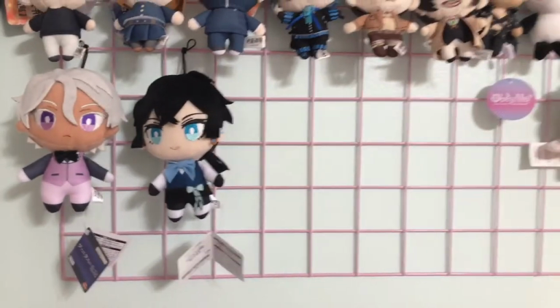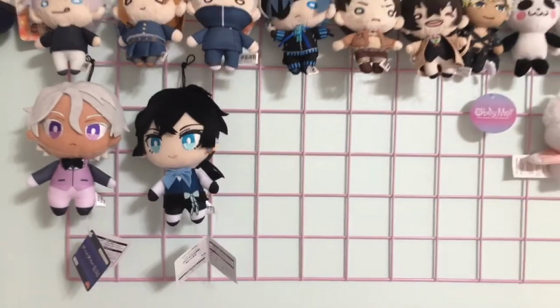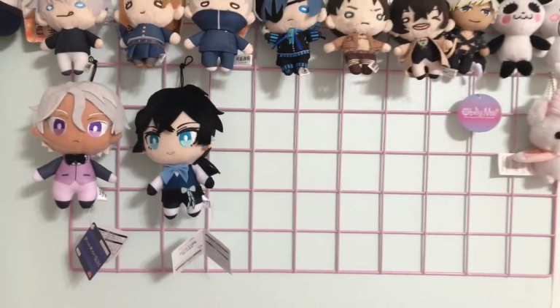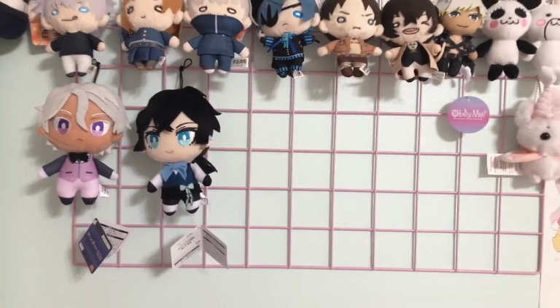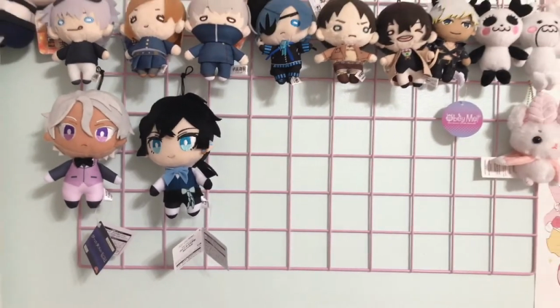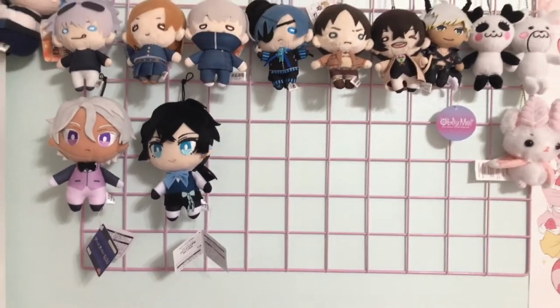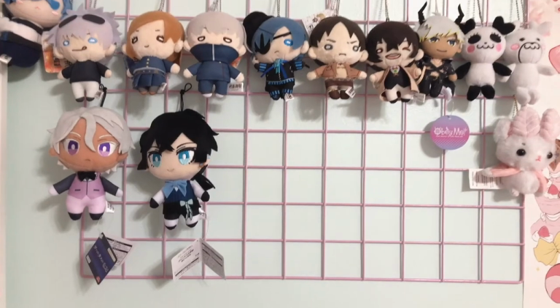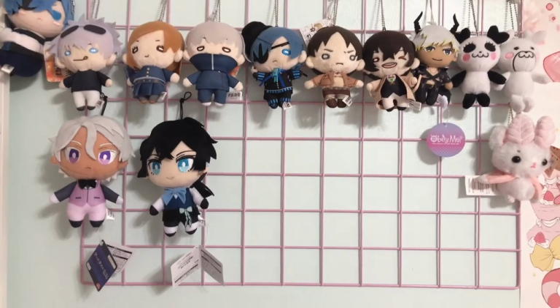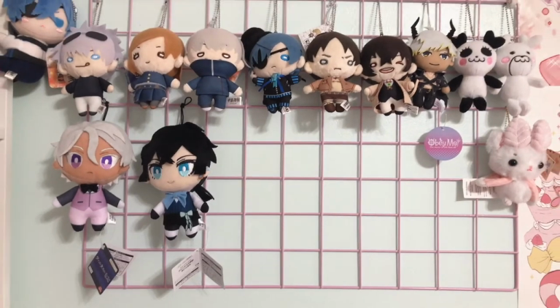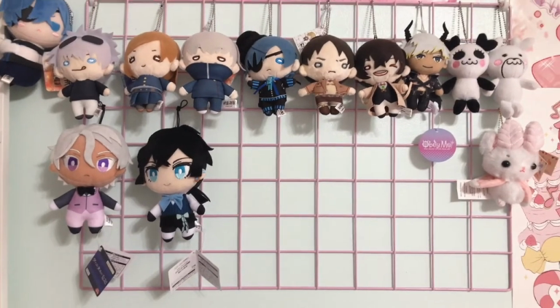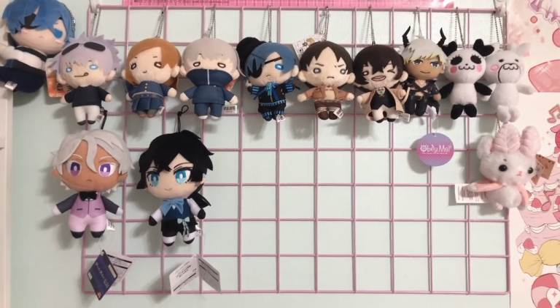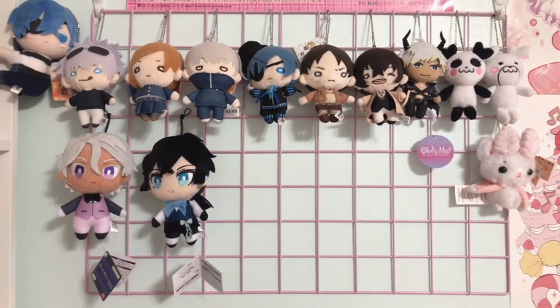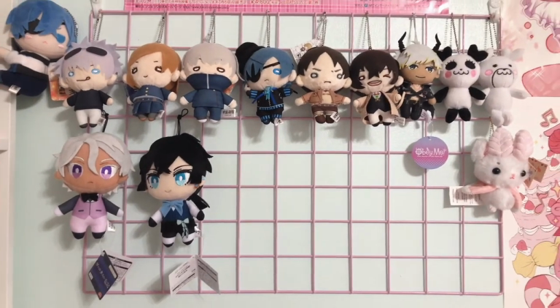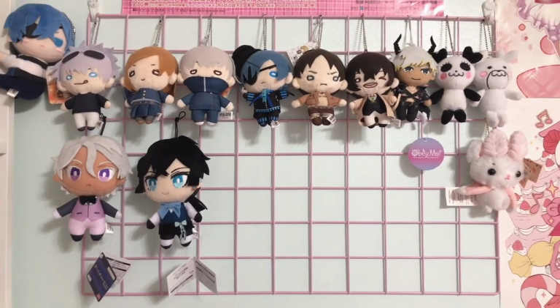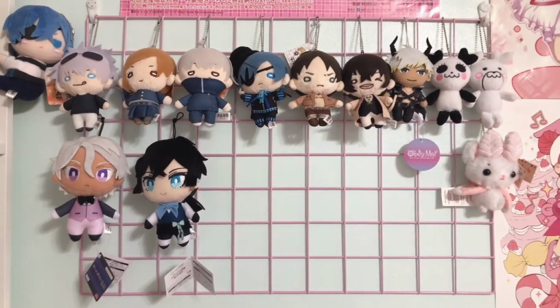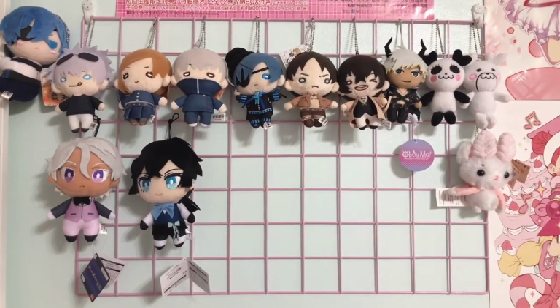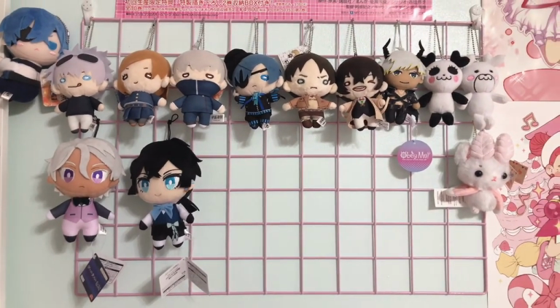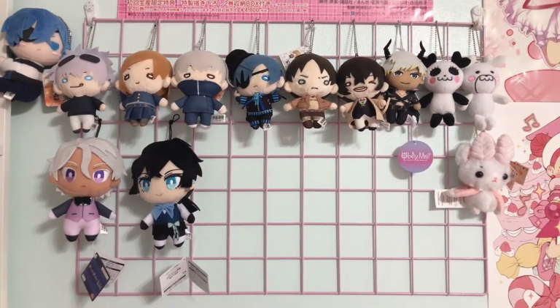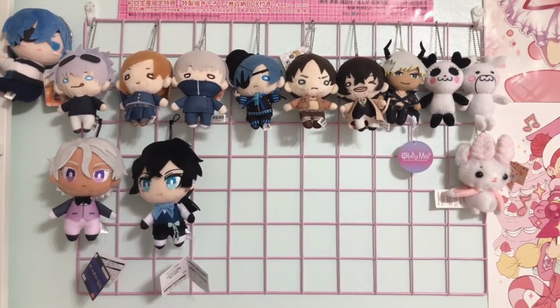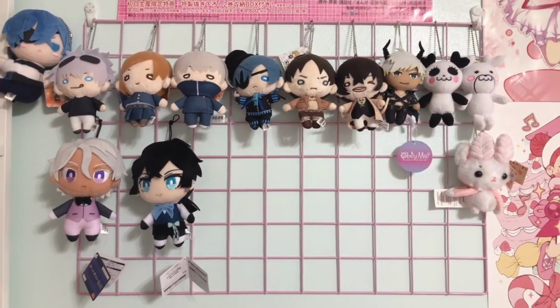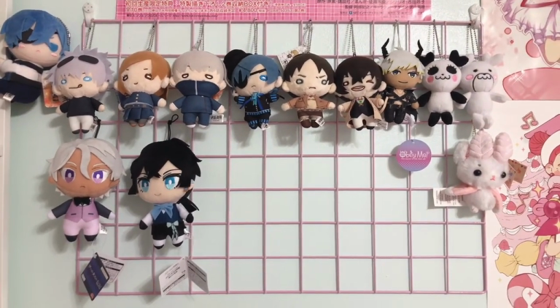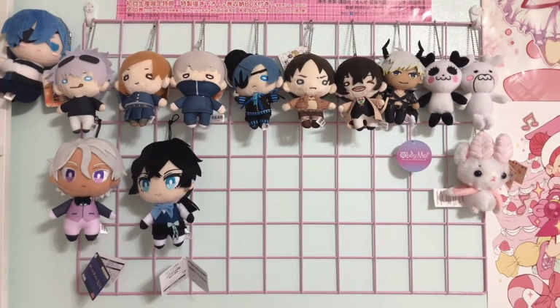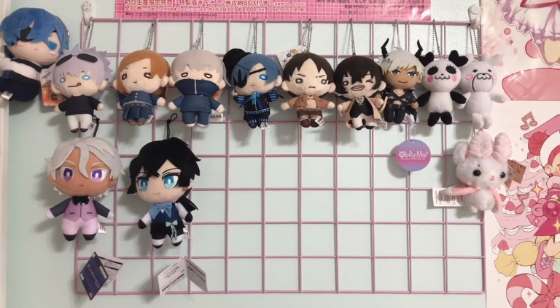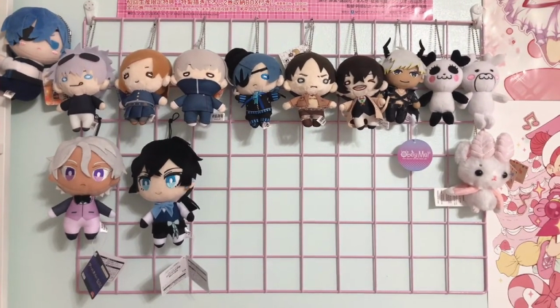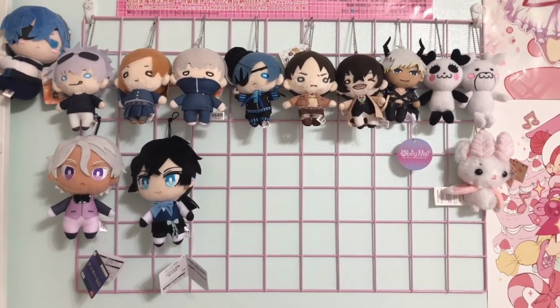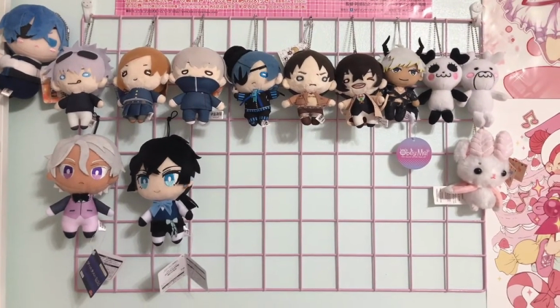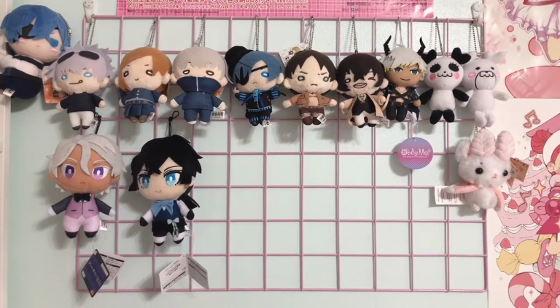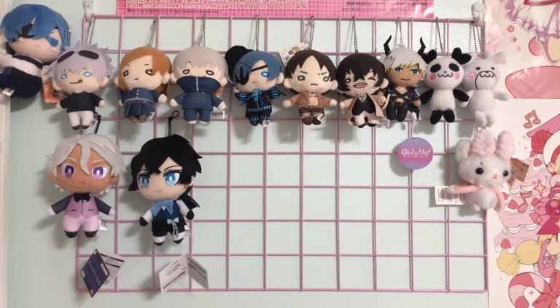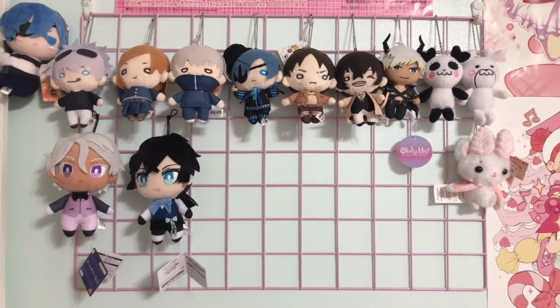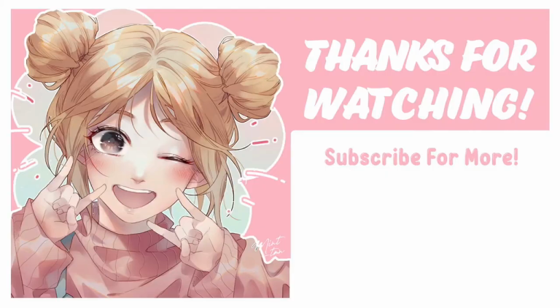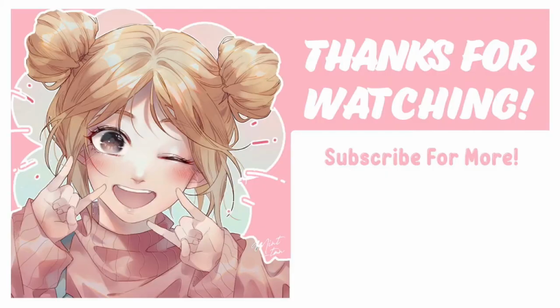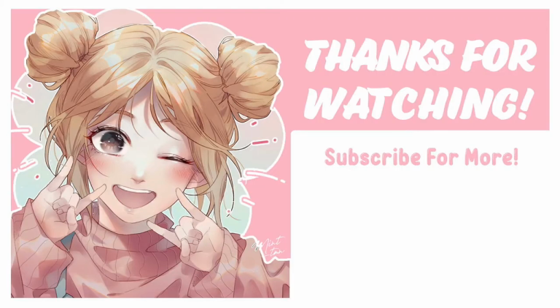Anyway, thank you guys so much for watching. Please let me know what you think about literally any of these boards and I will see you in the next video, which is hopefully soon. Bye-bye guys!